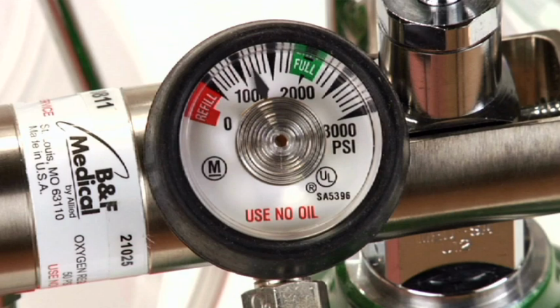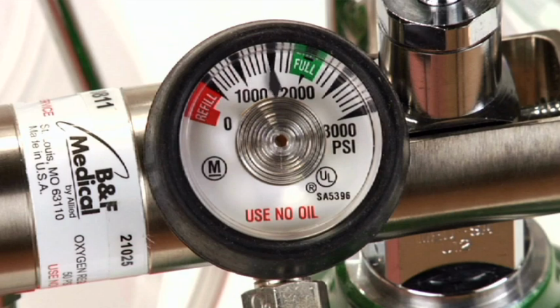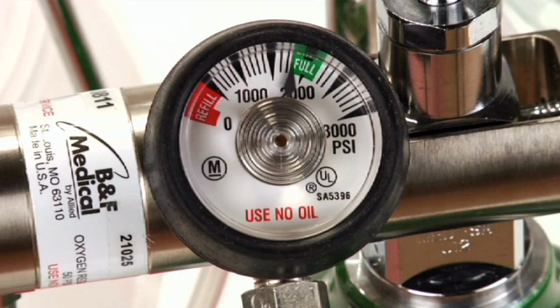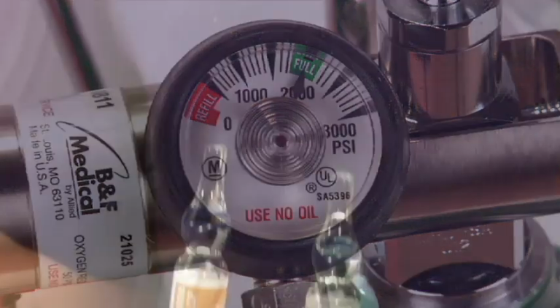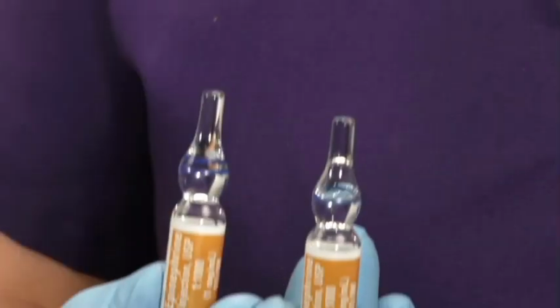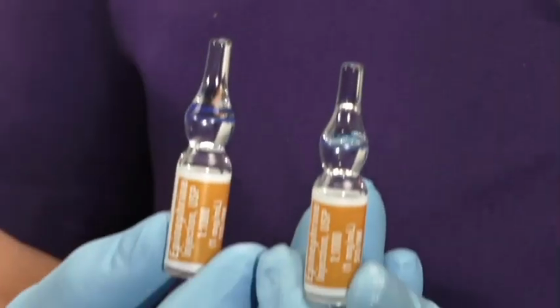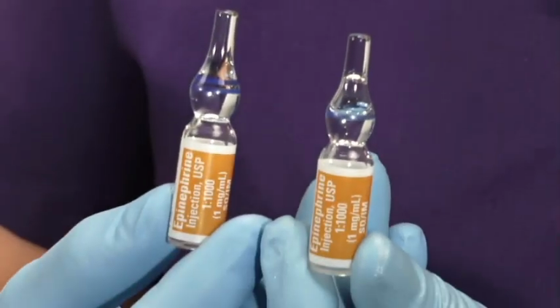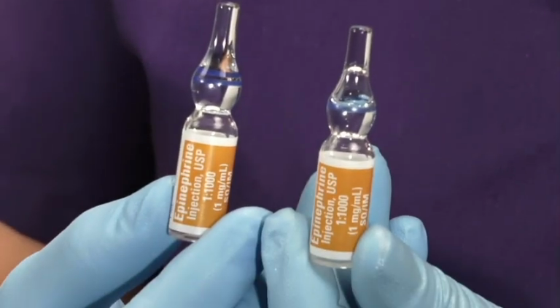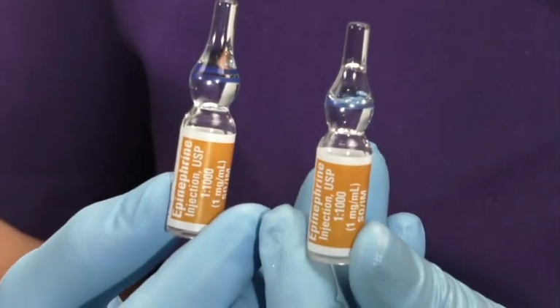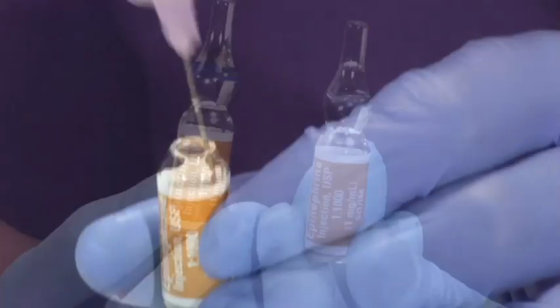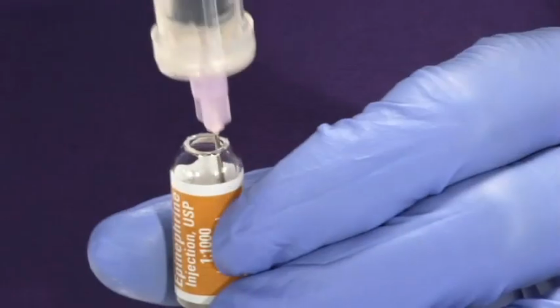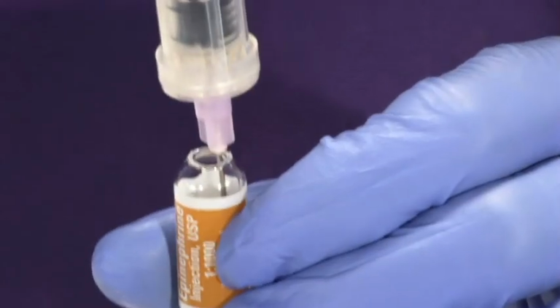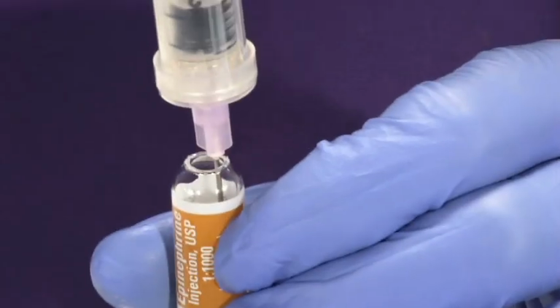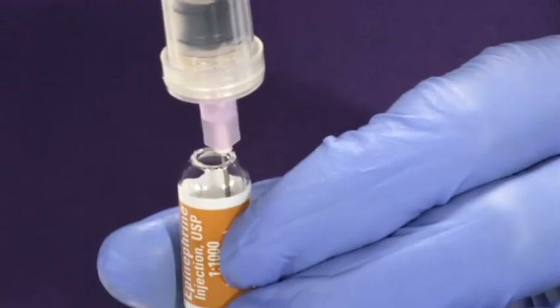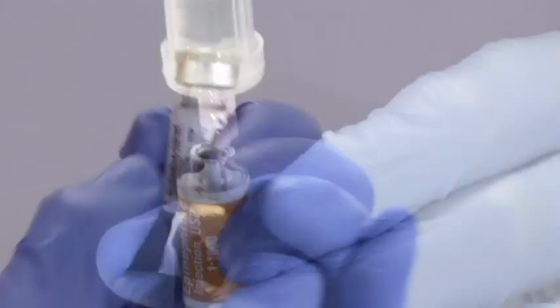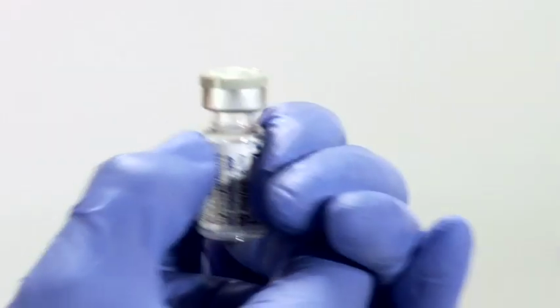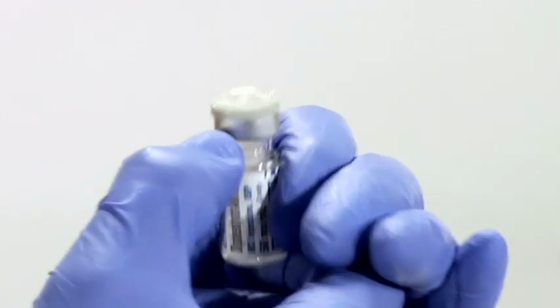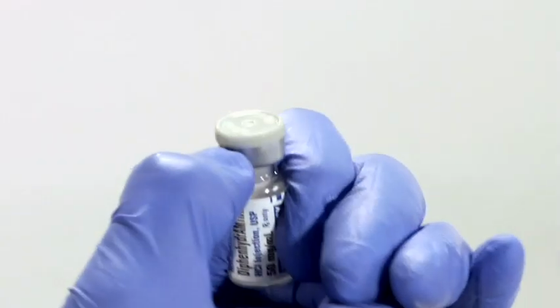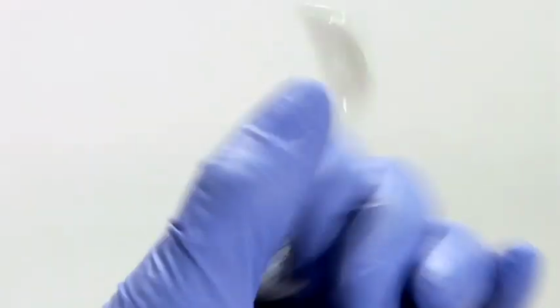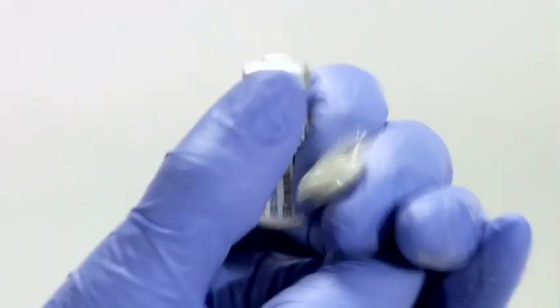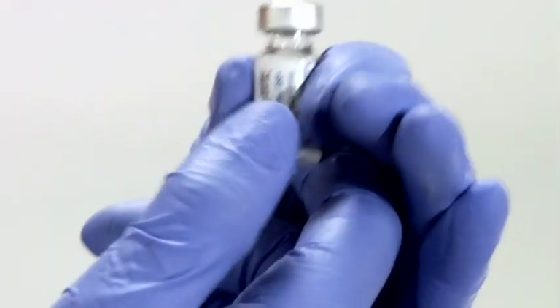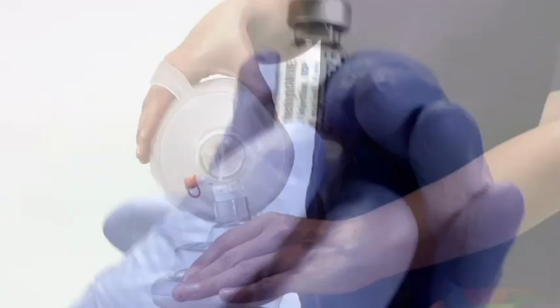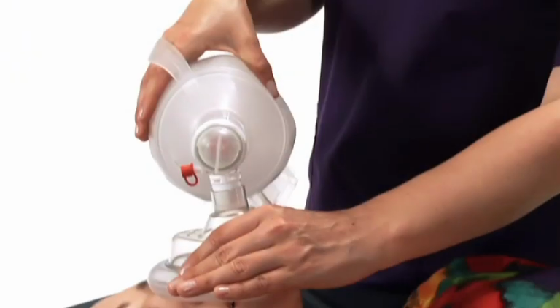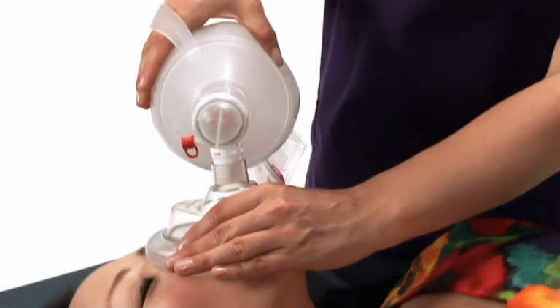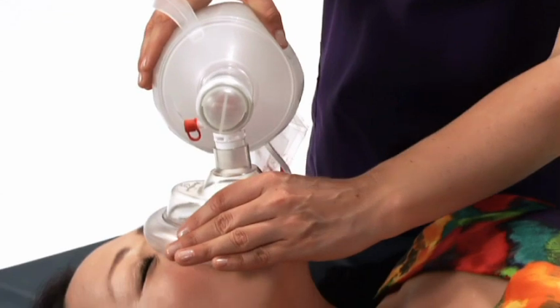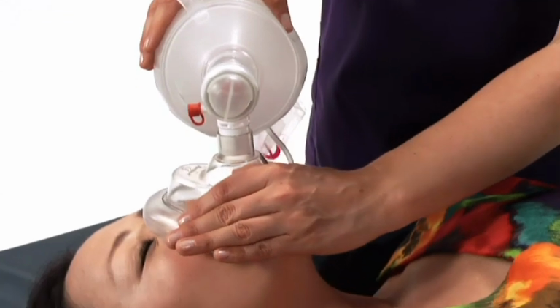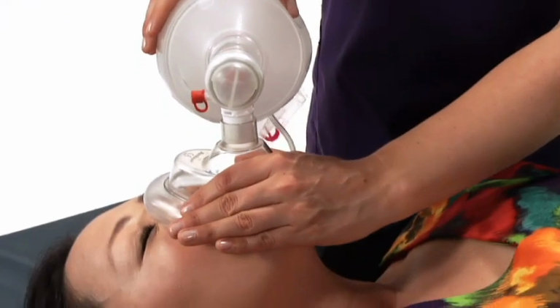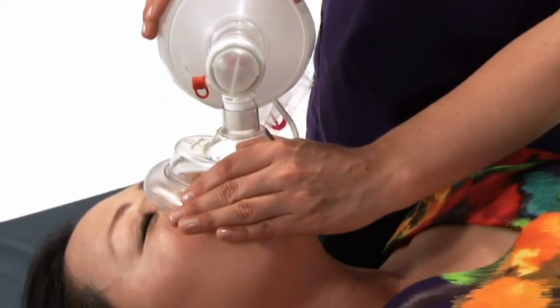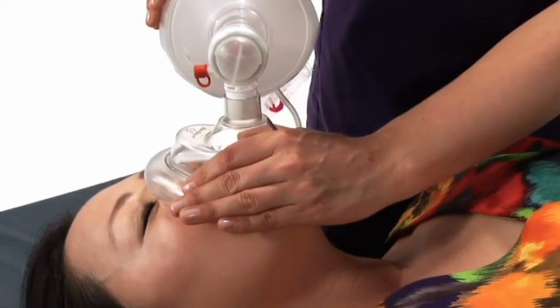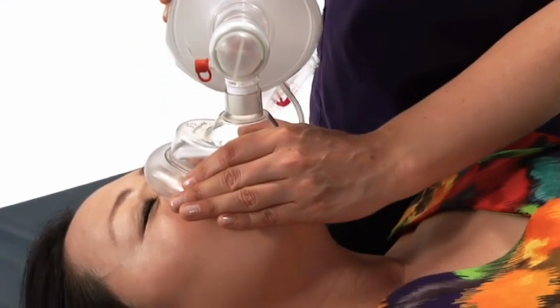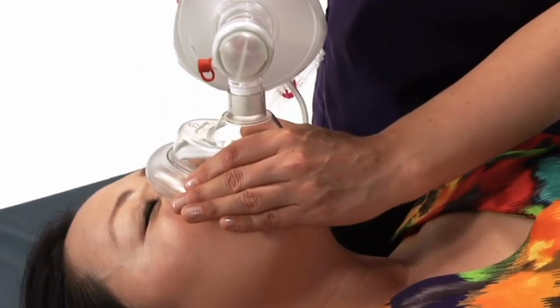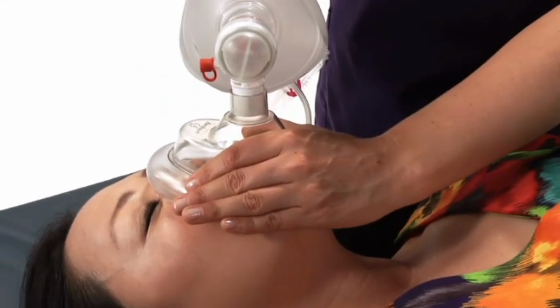He also covers the use of ampules, vials, and the bag valve mask resuscitator.